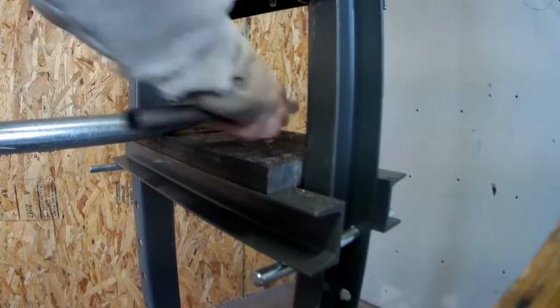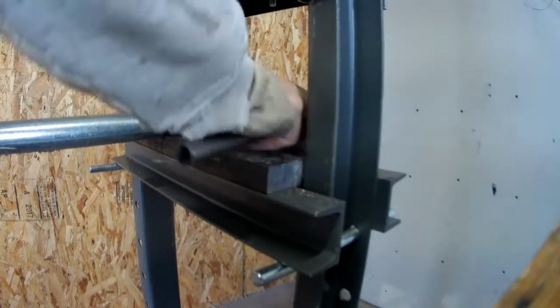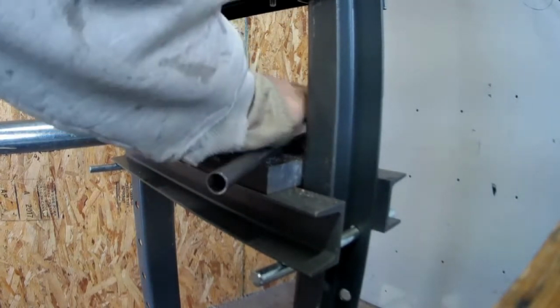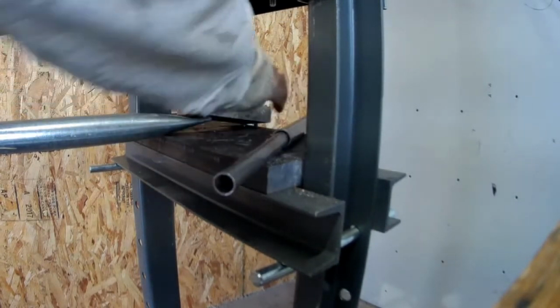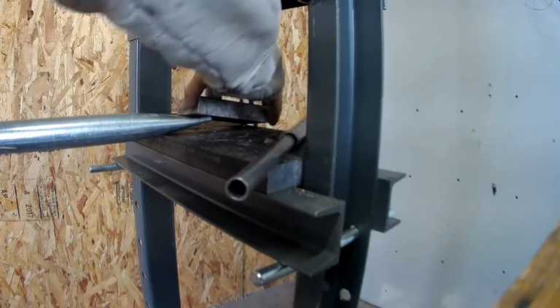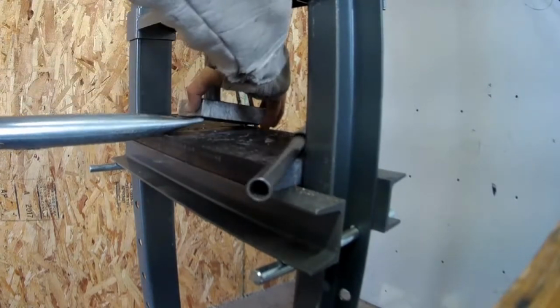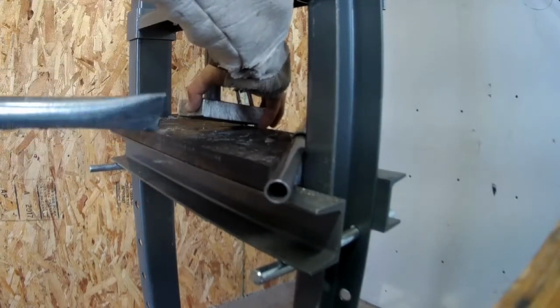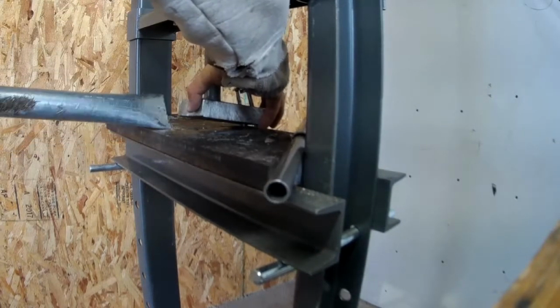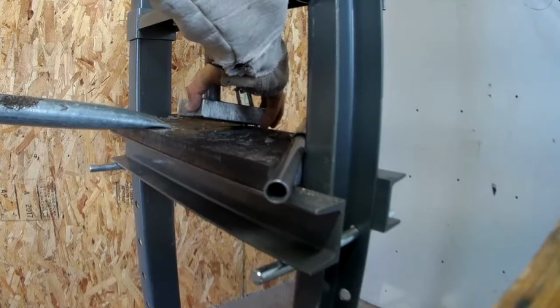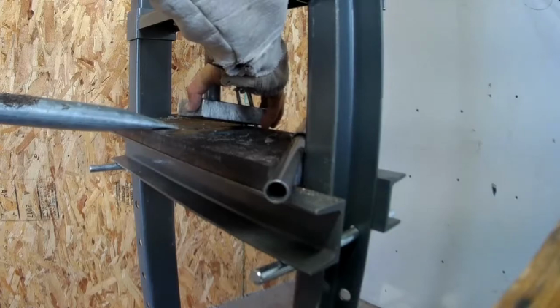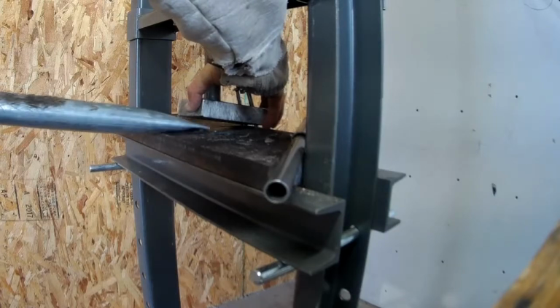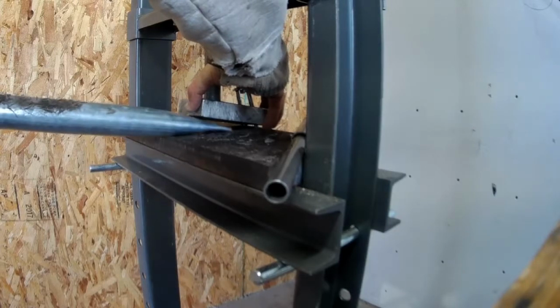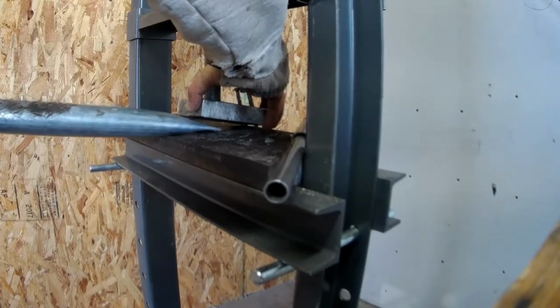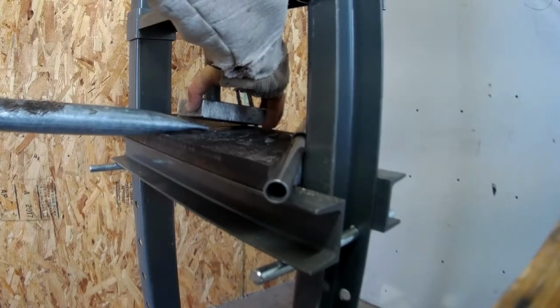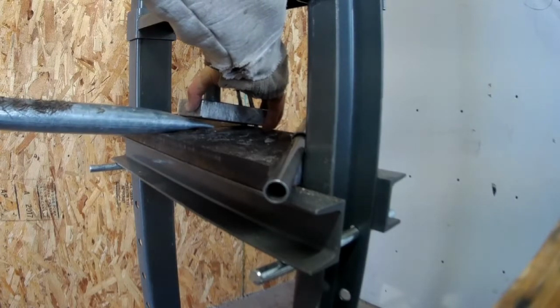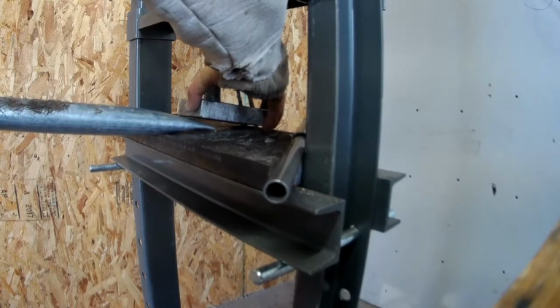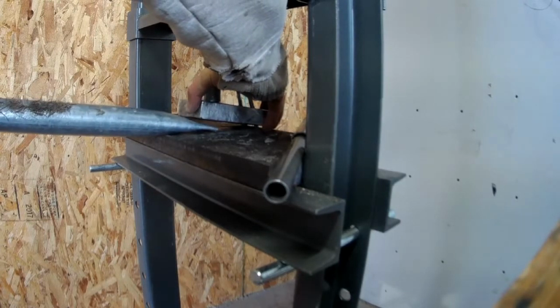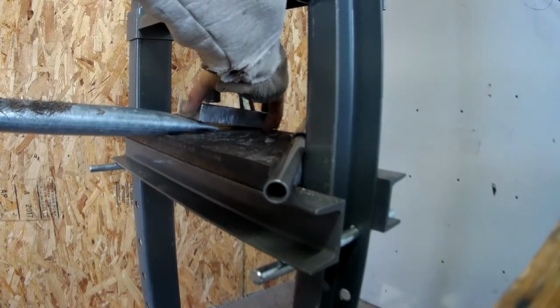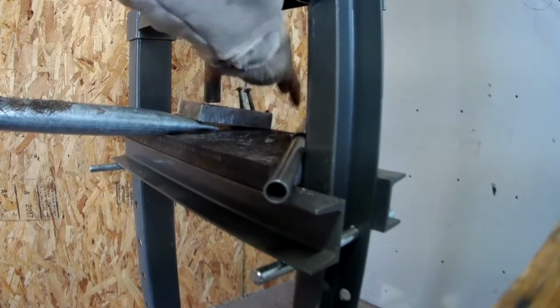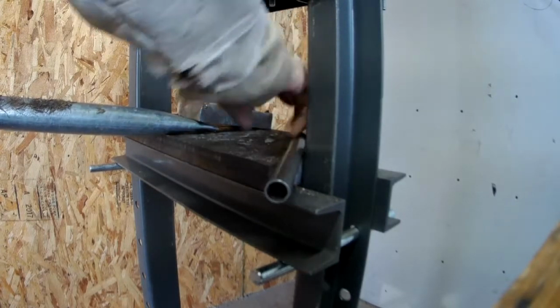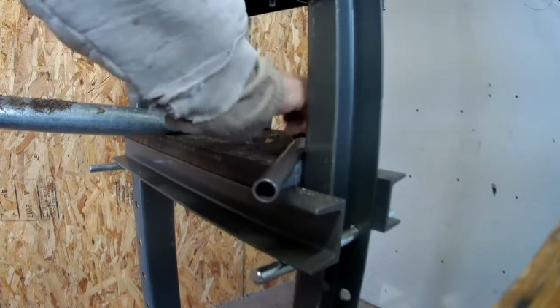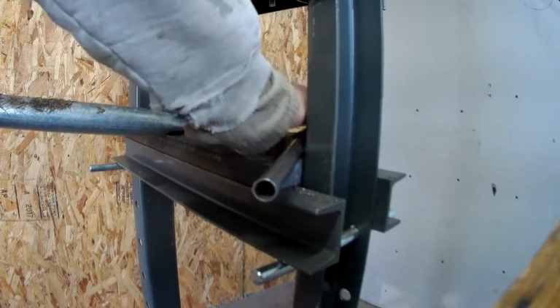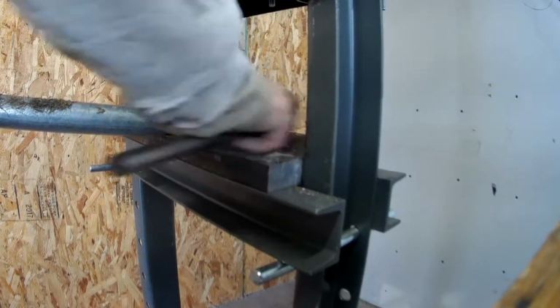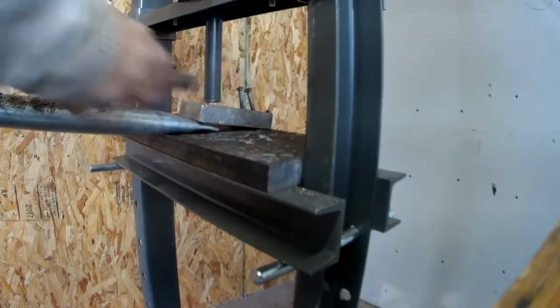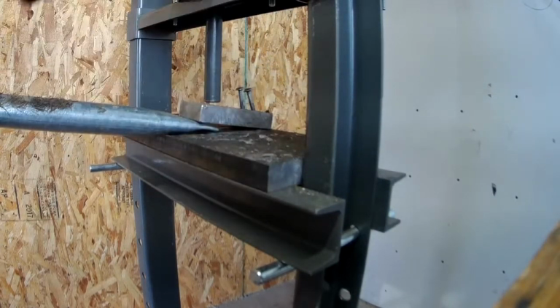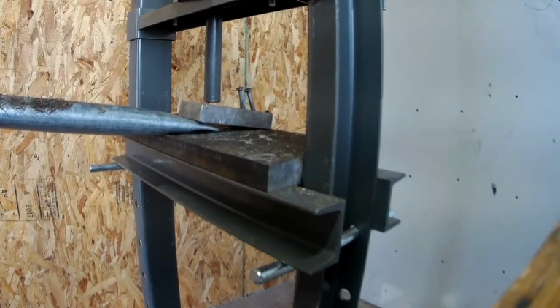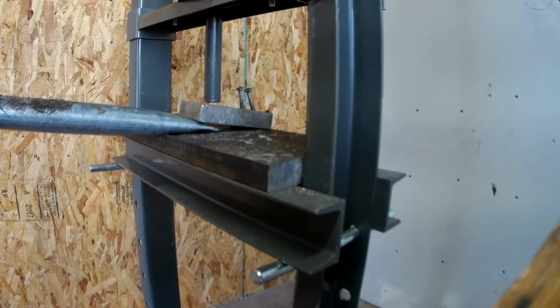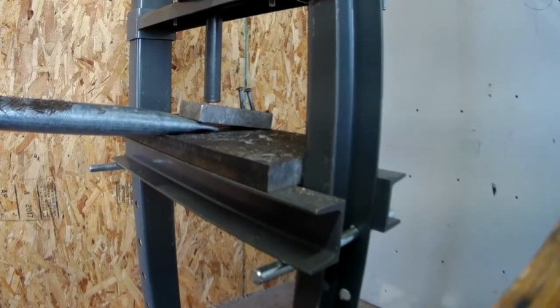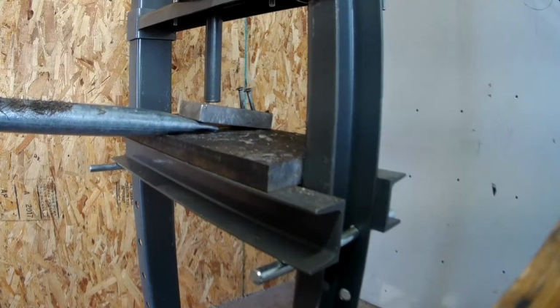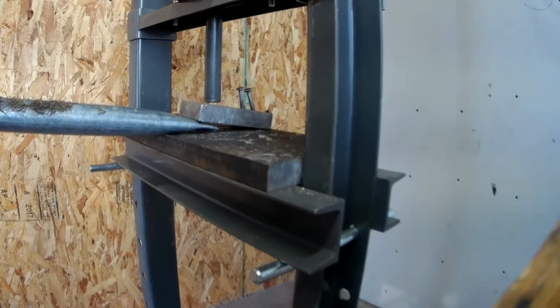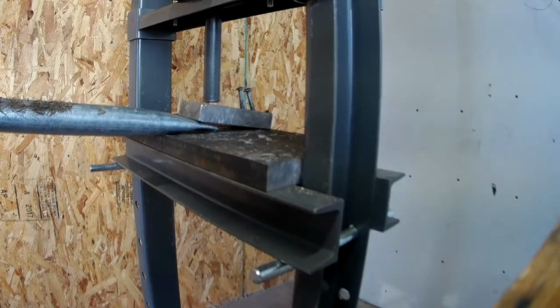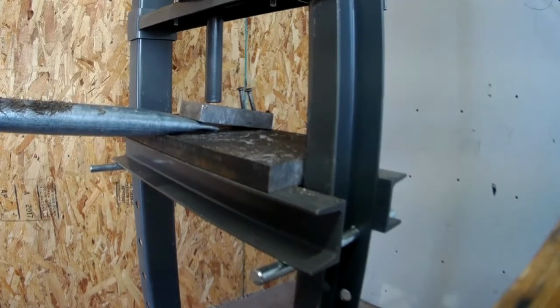I'll flip it around just to make it a little straighter and easier for me.